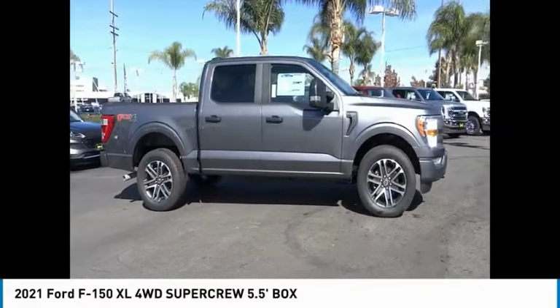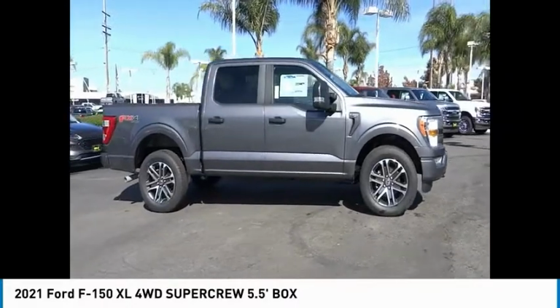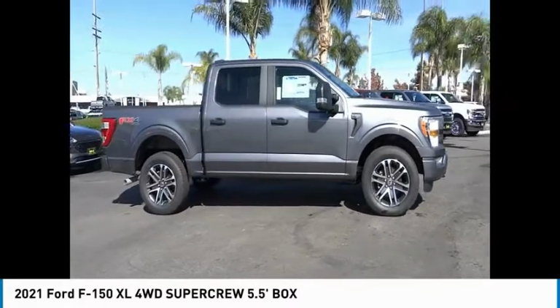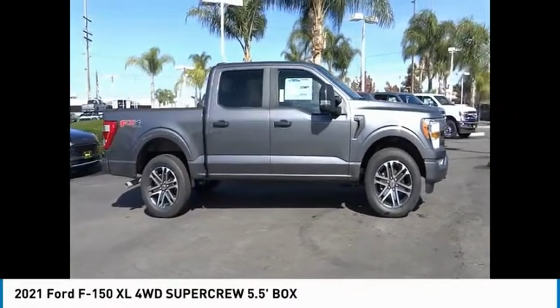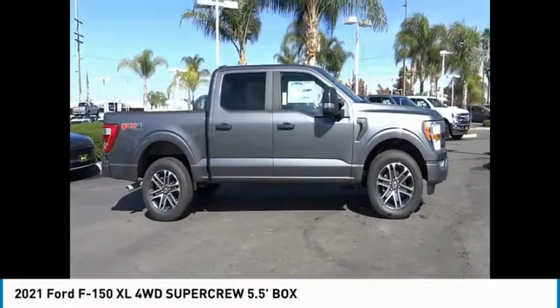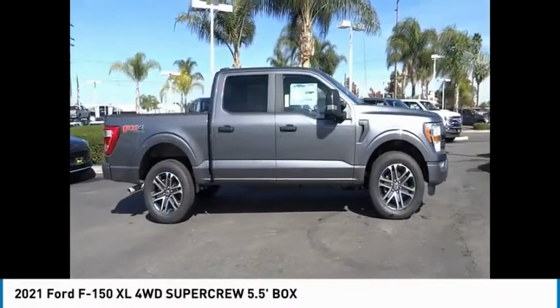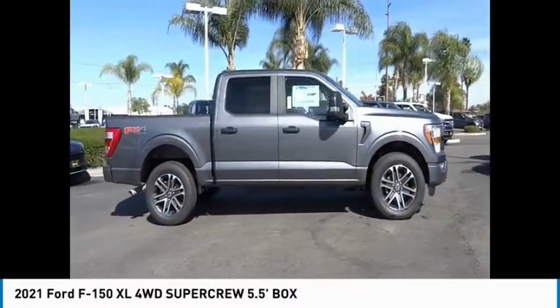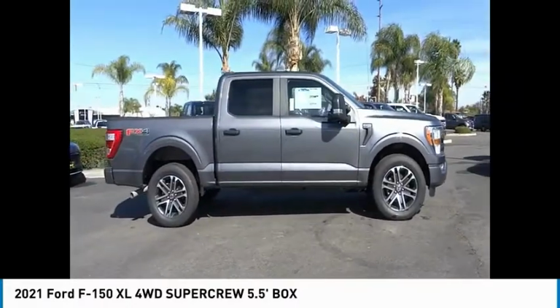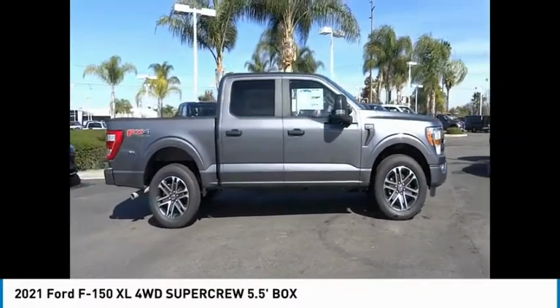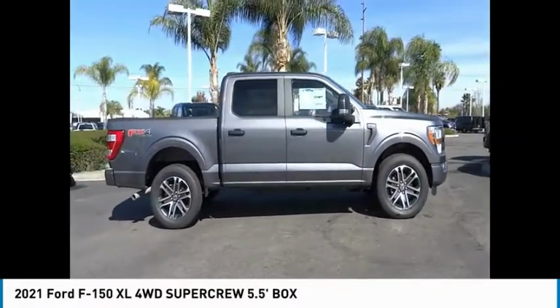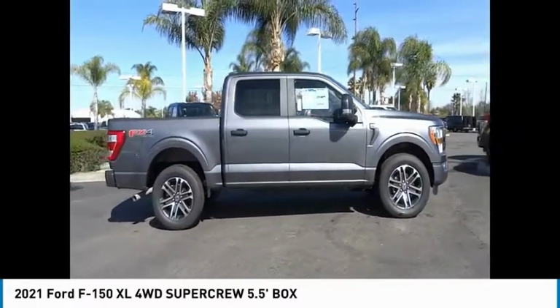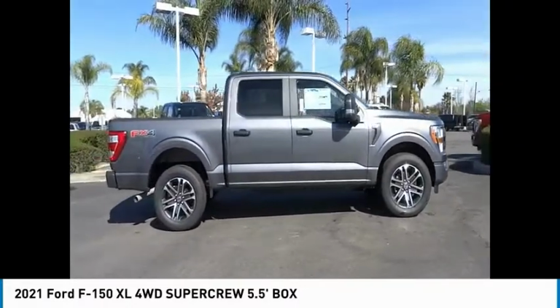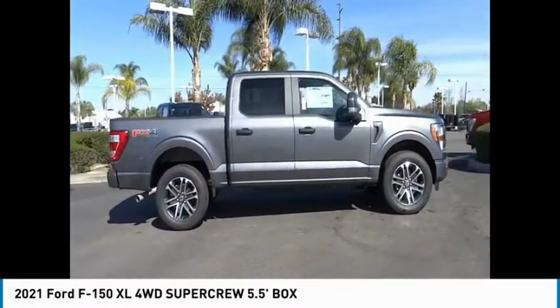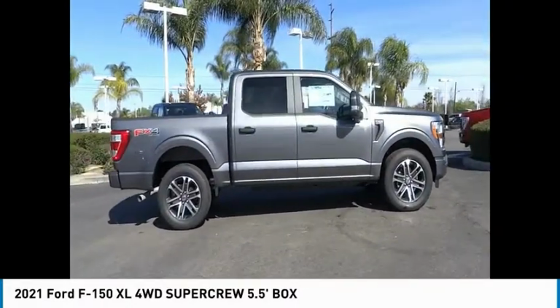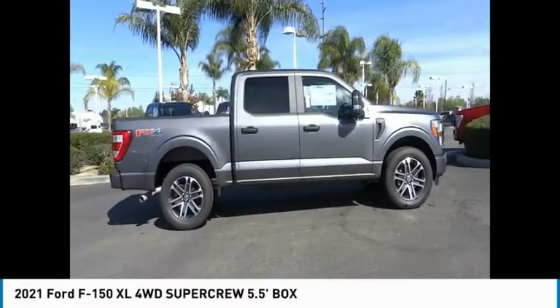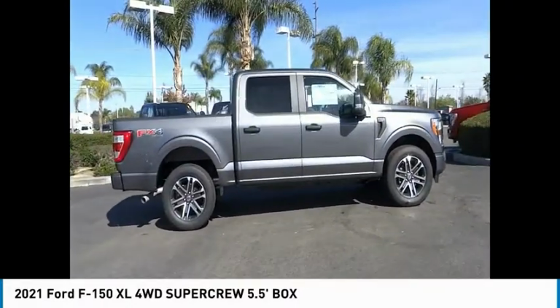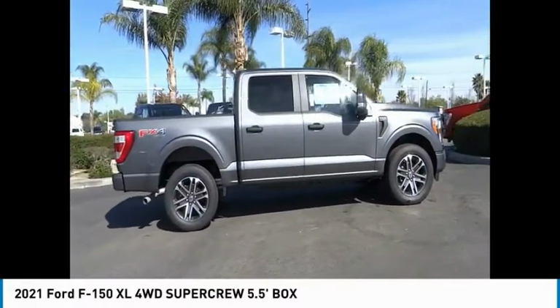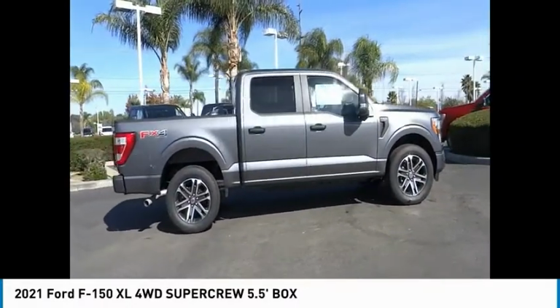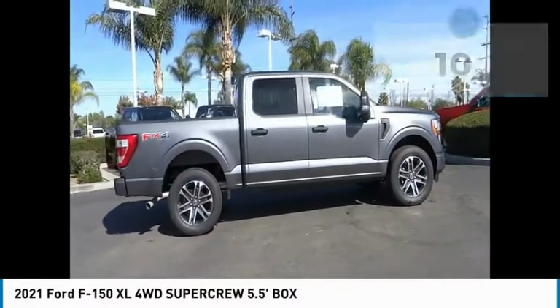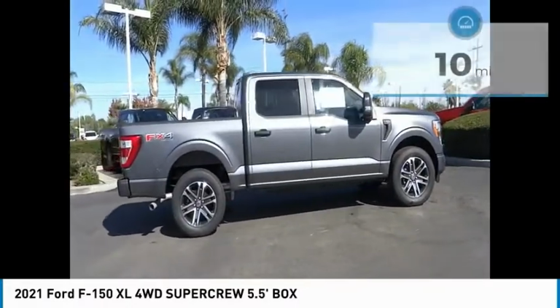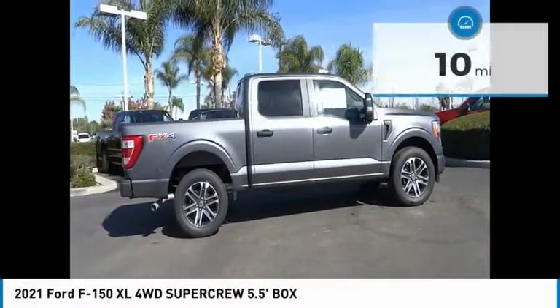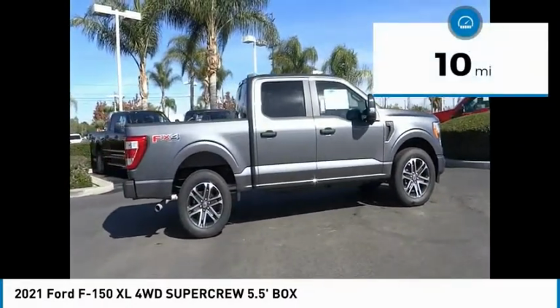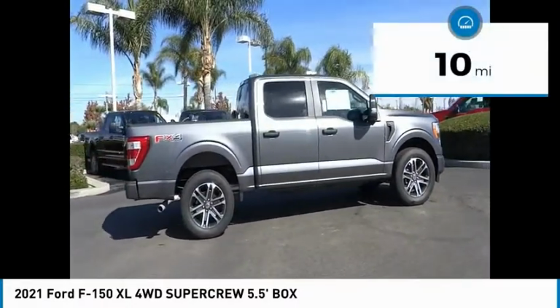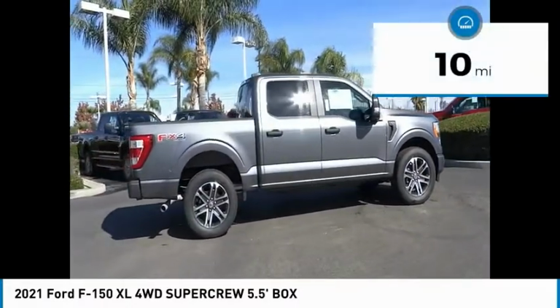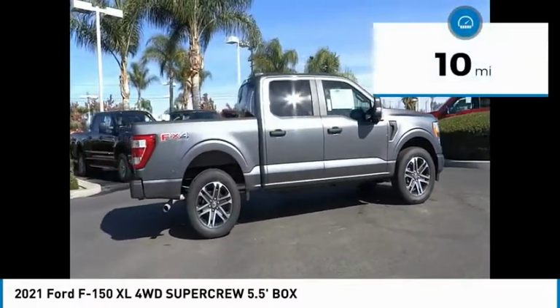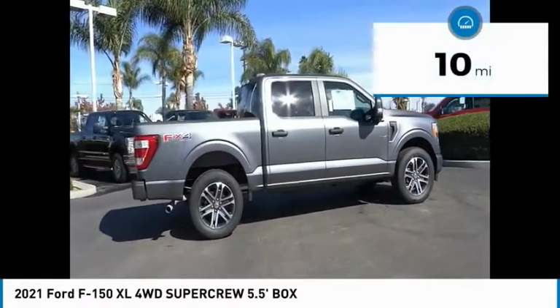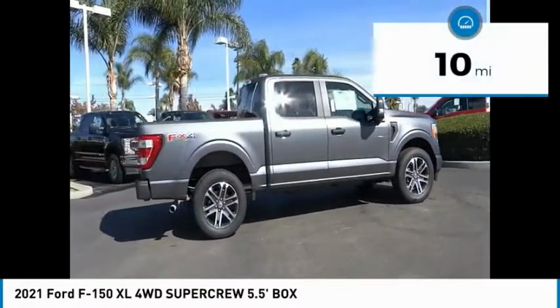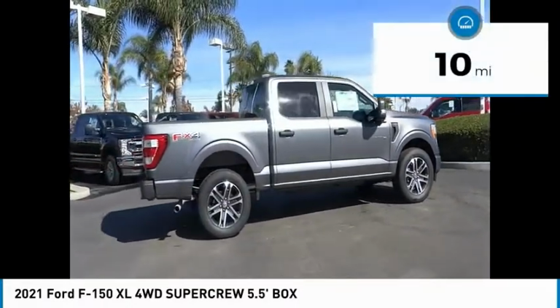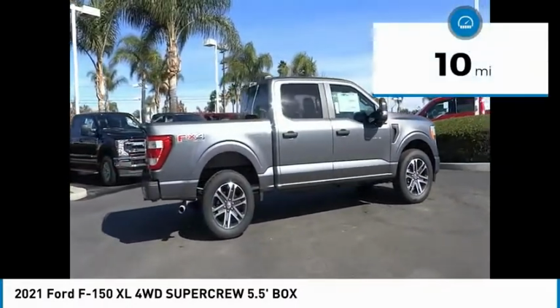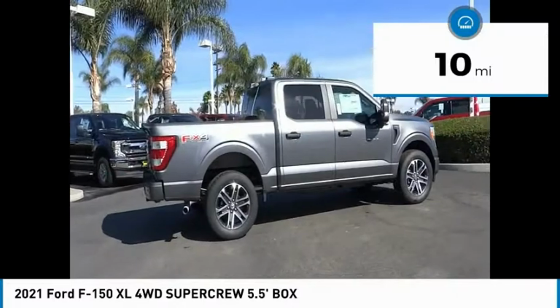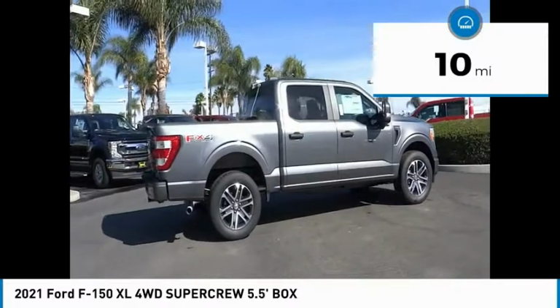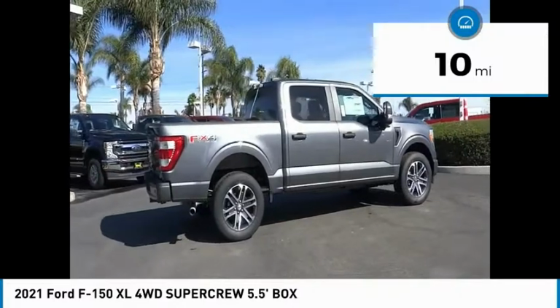It's built to follow orders, no whining. This vehicle has less than 100 miles.